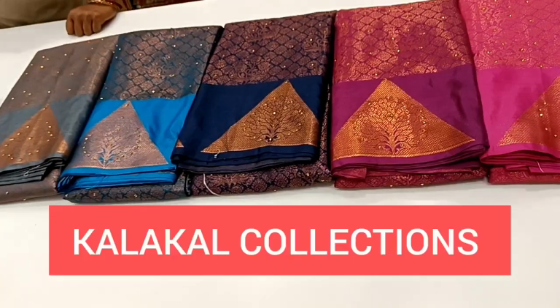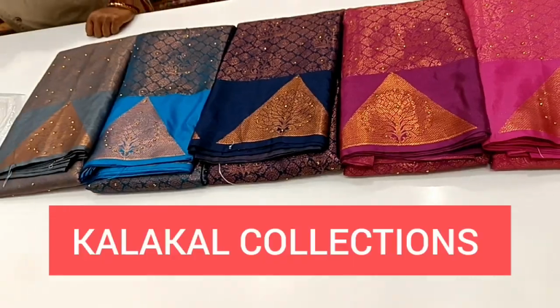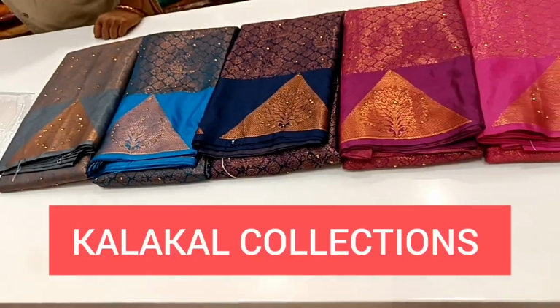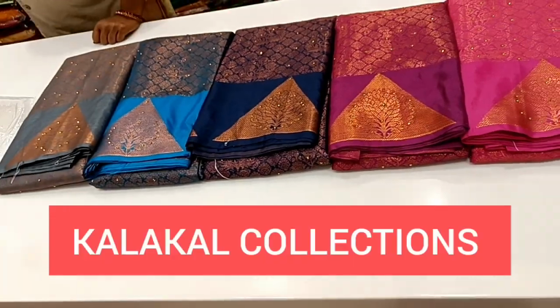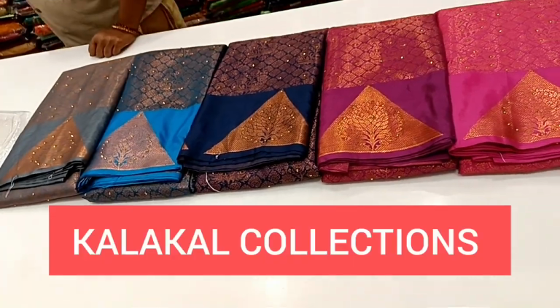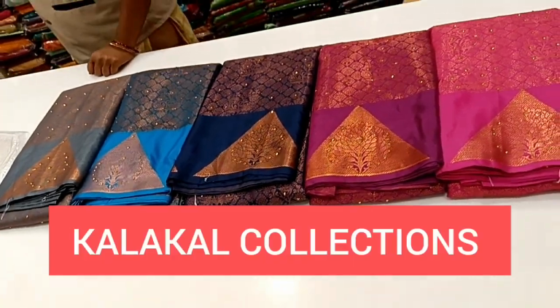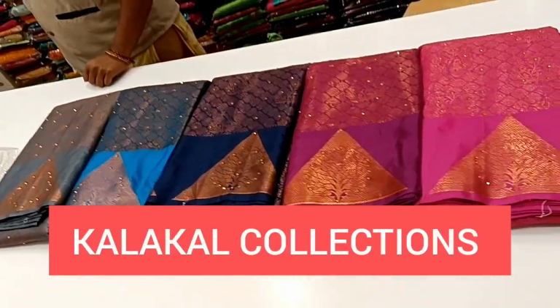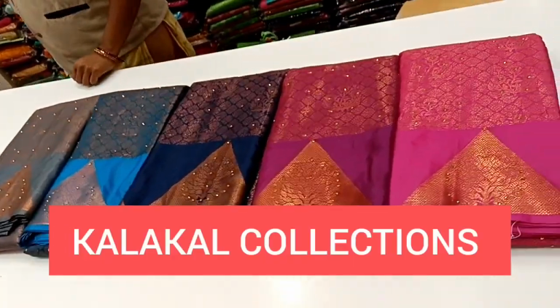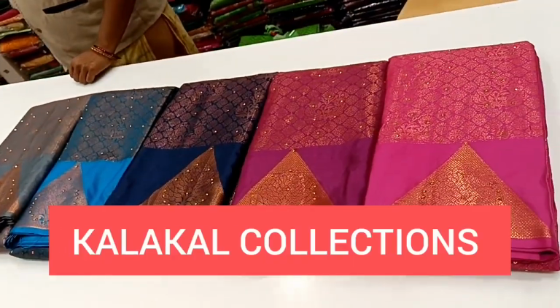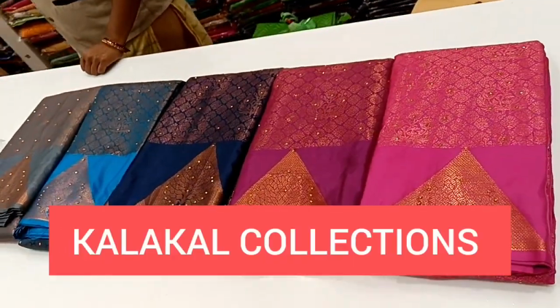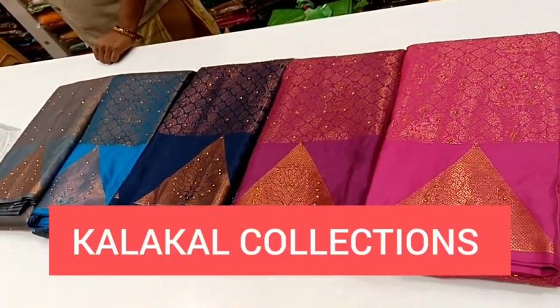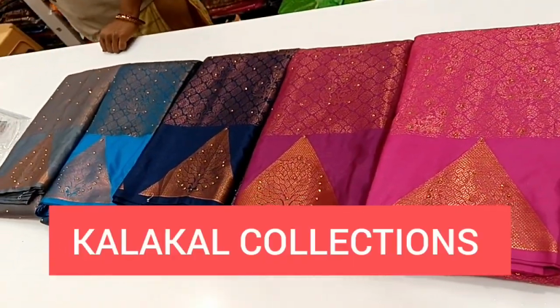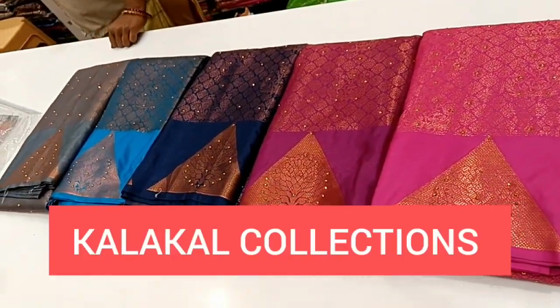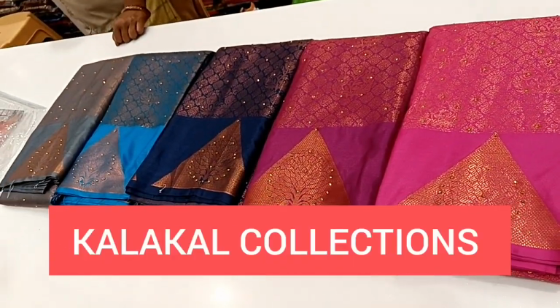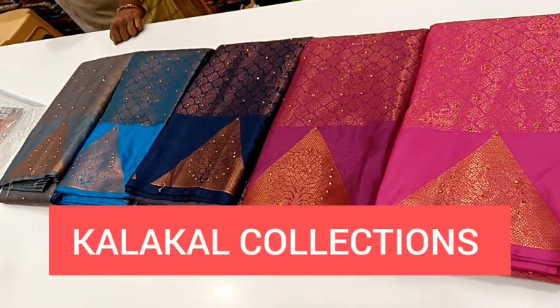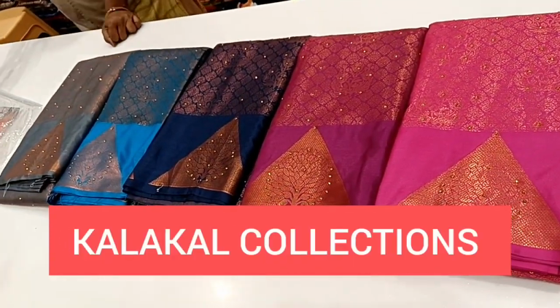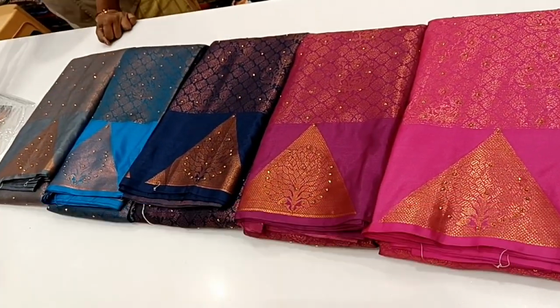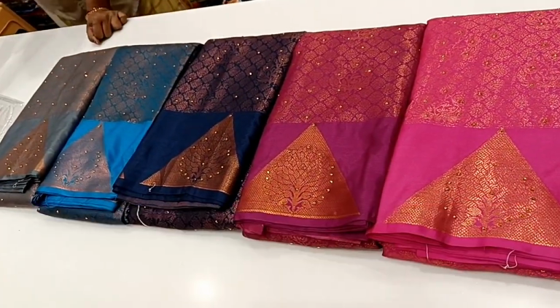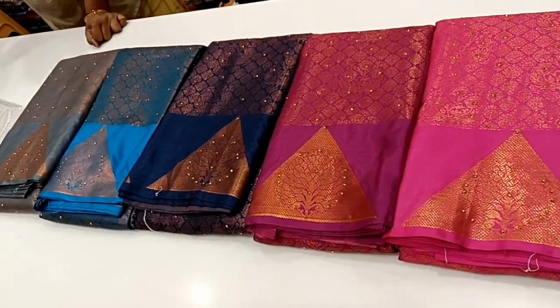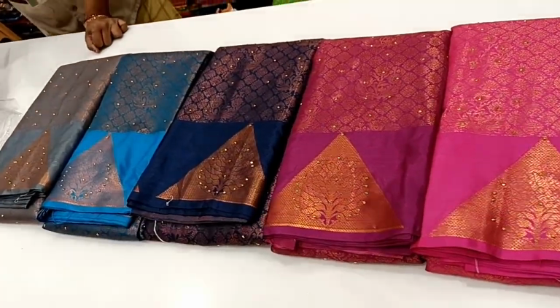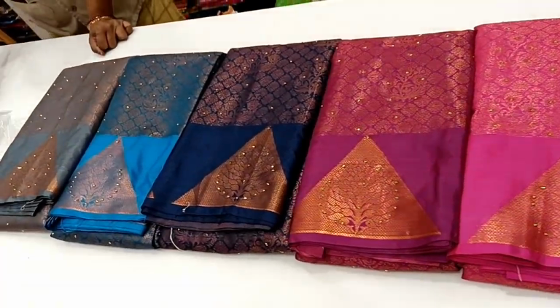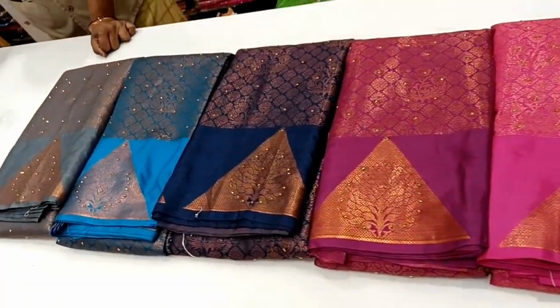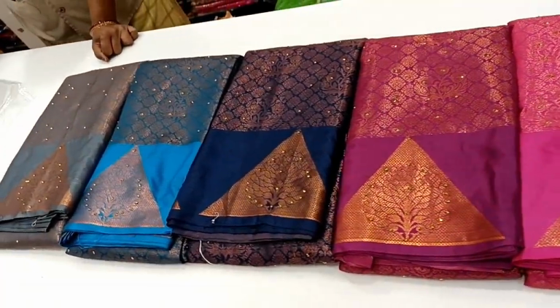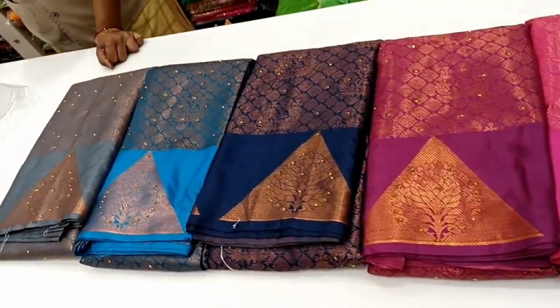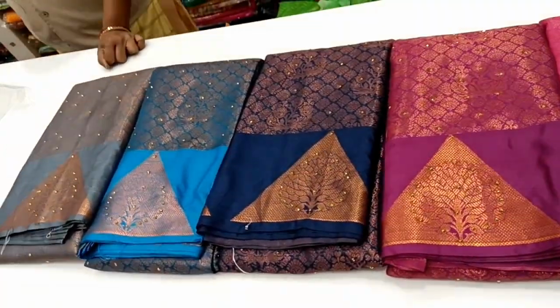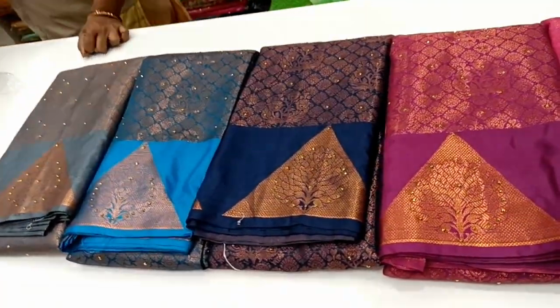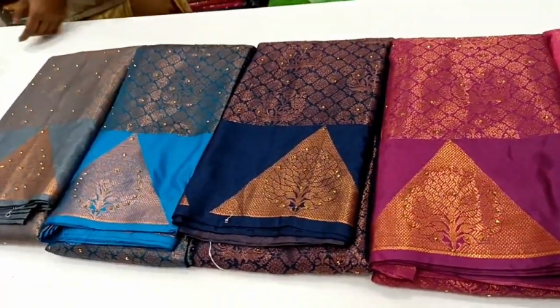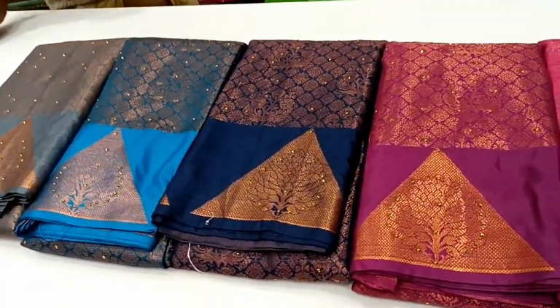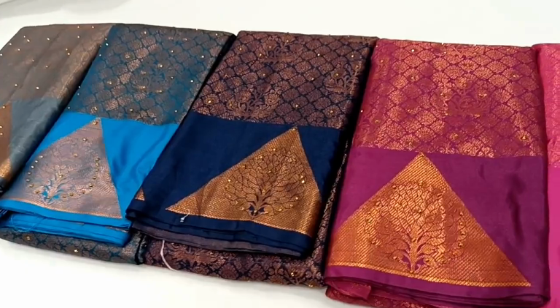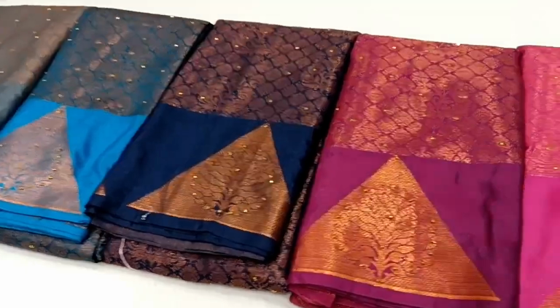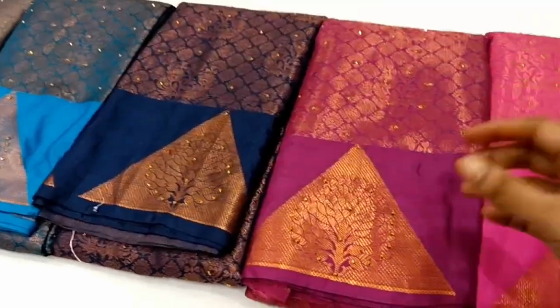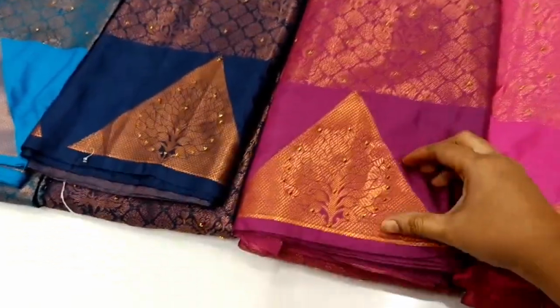Hi friends, welcome to my channel, Kolakal Collections. We are going to see a low range sari collection today.